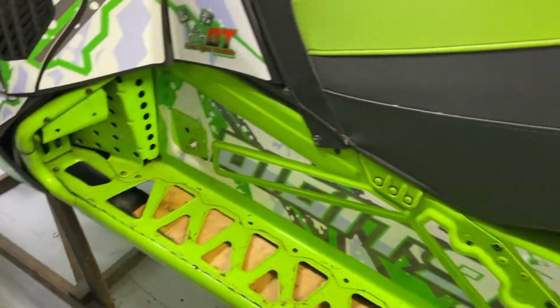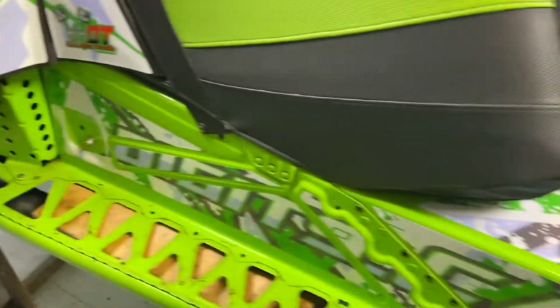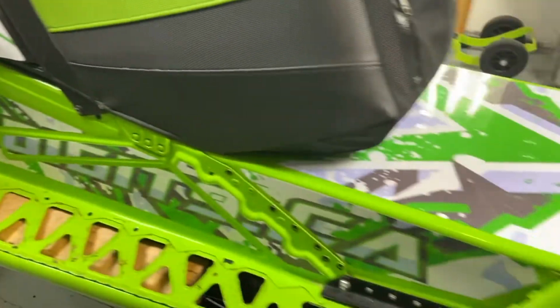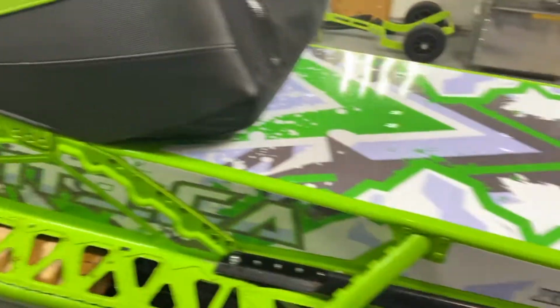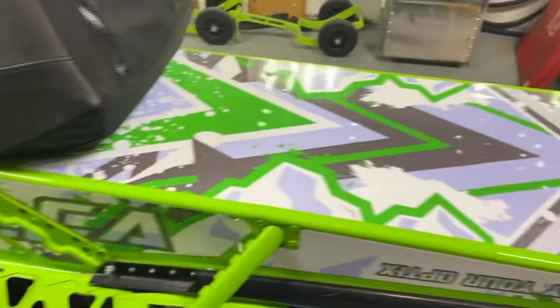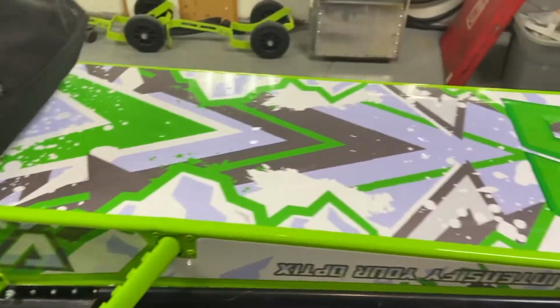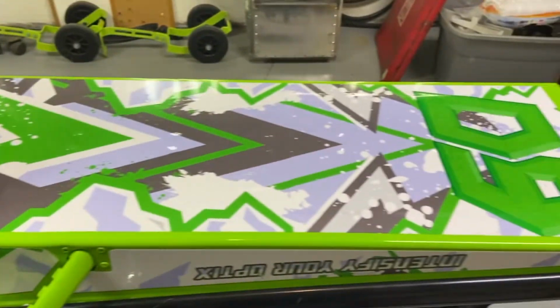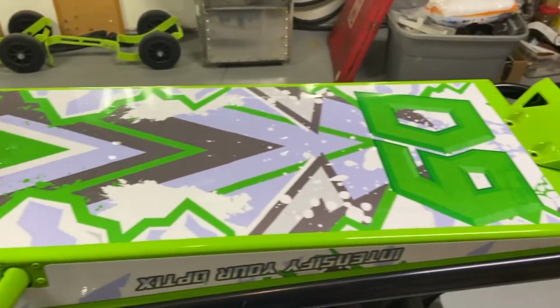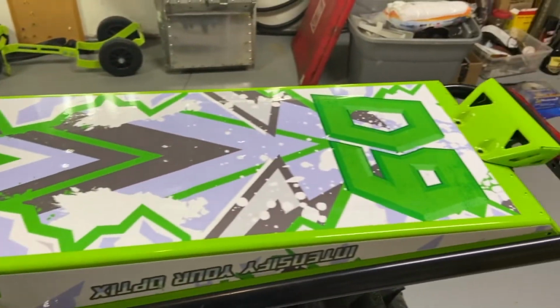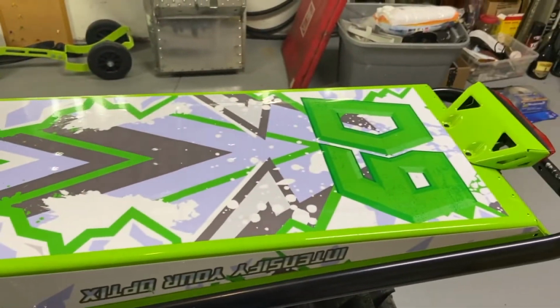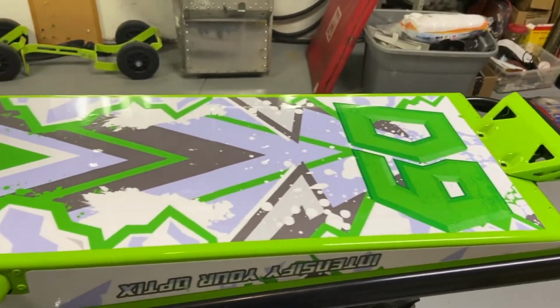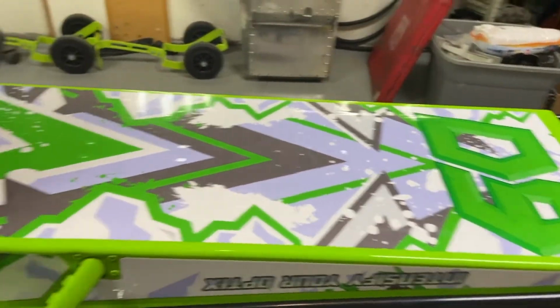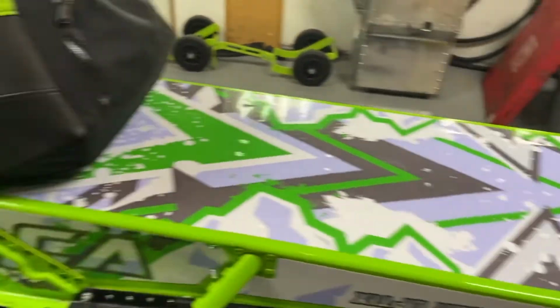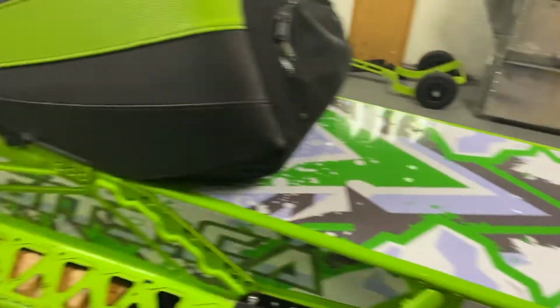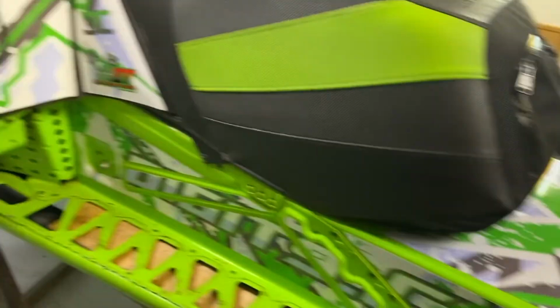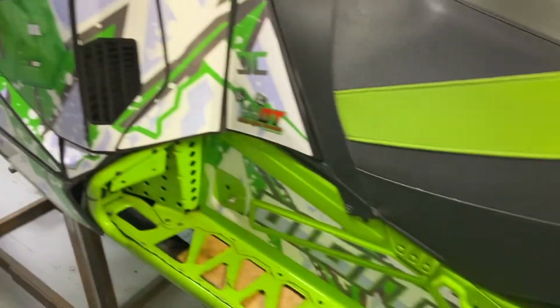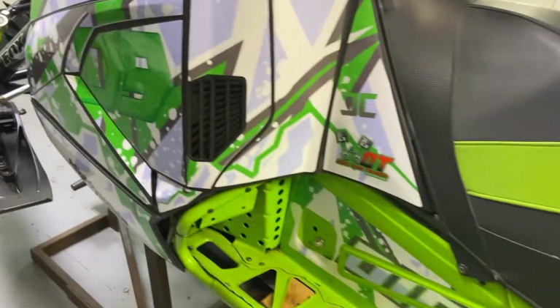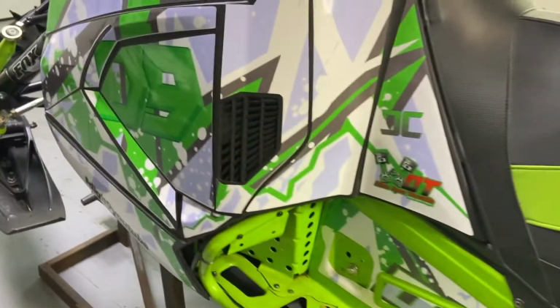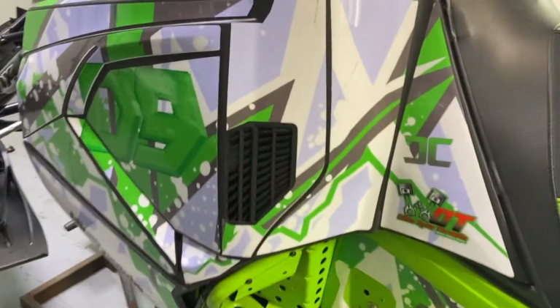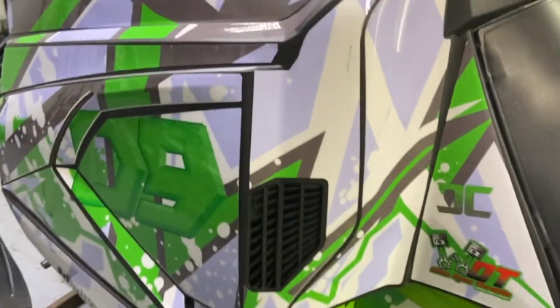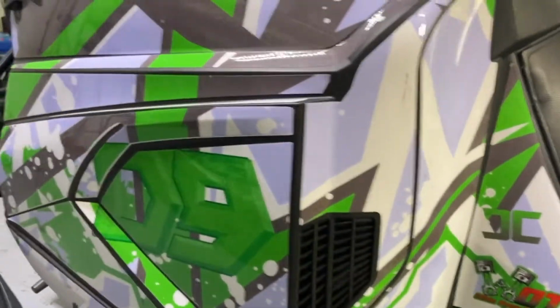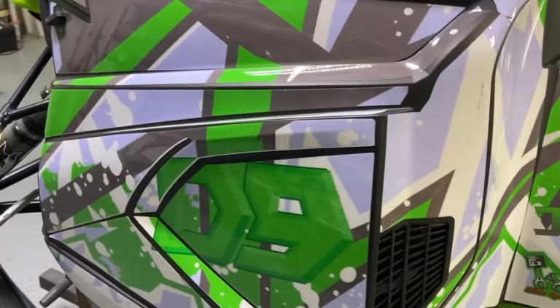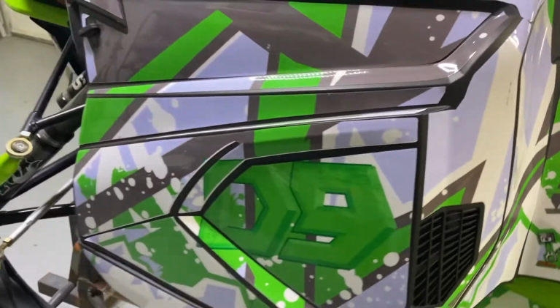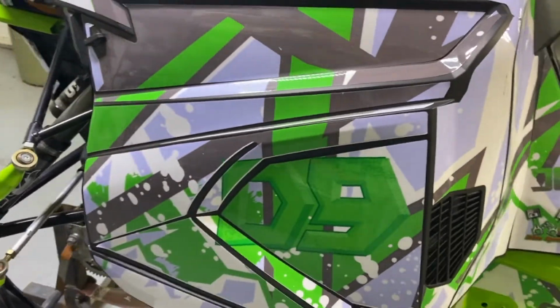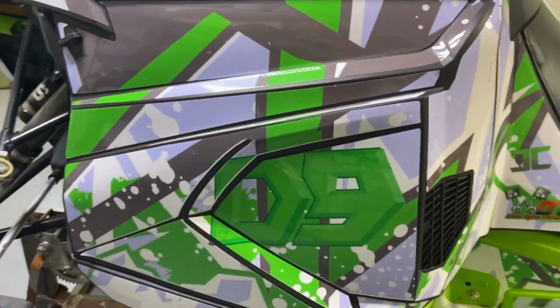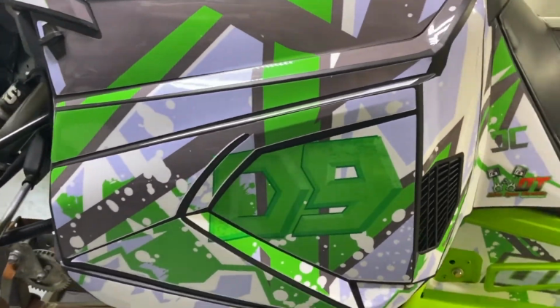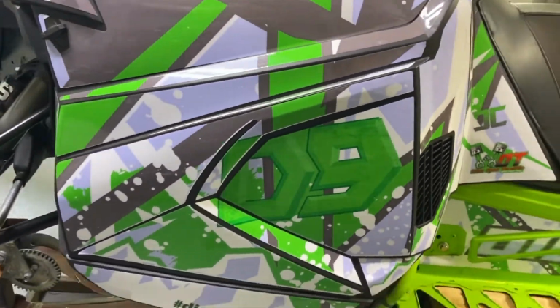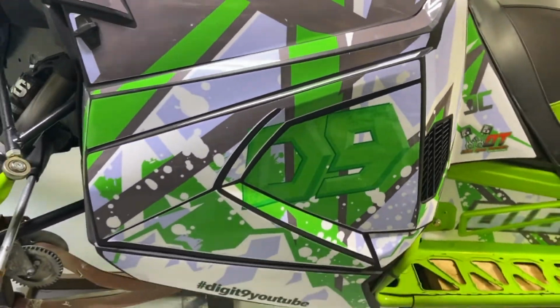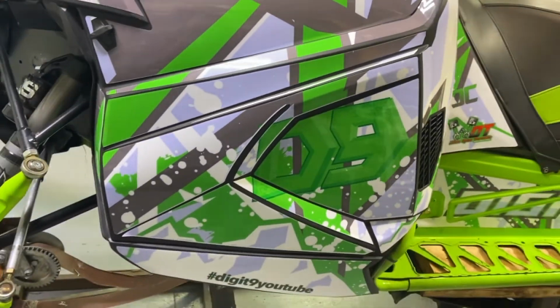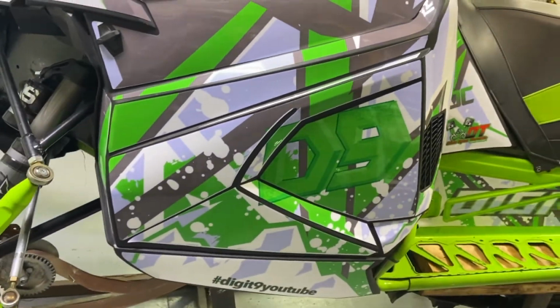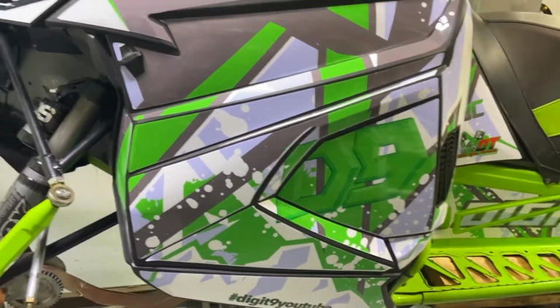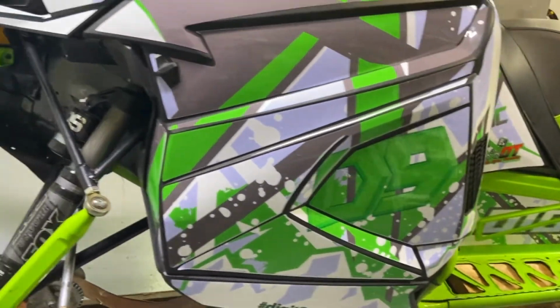Check out the cool wrap guys — it's not friggin' awesome. Digit nine.